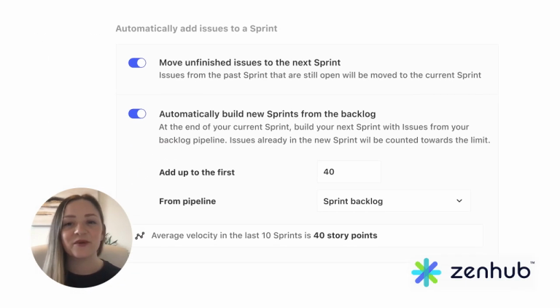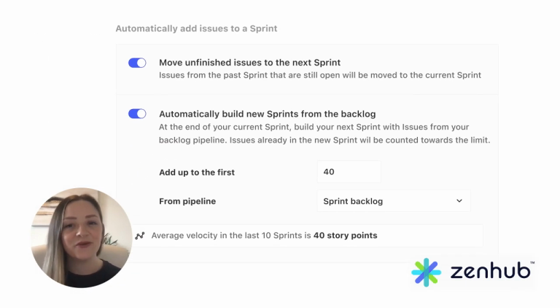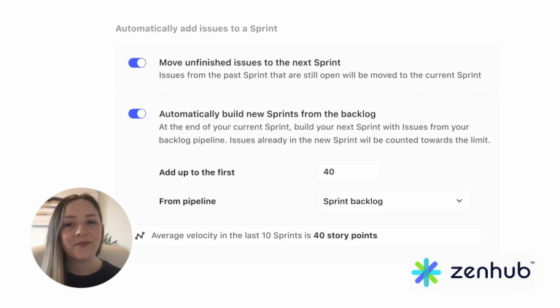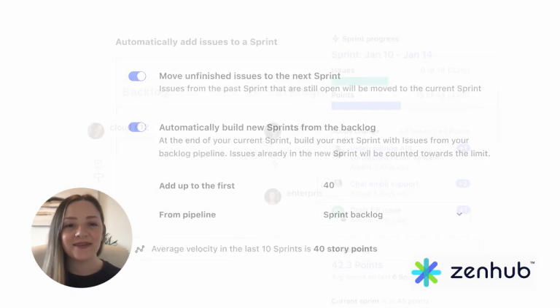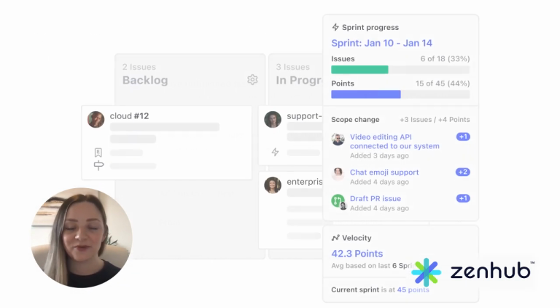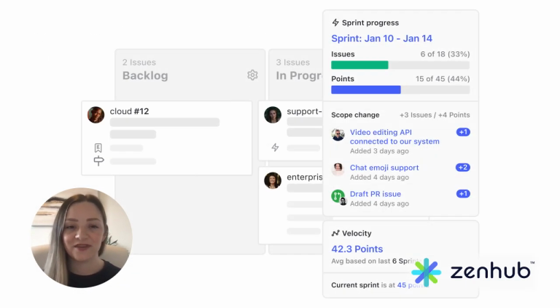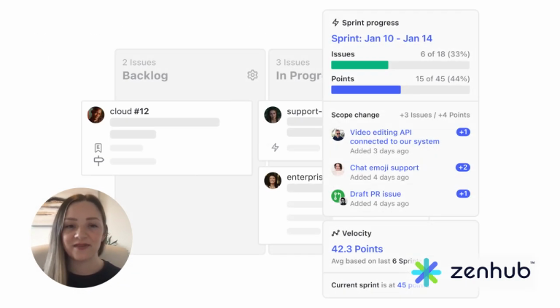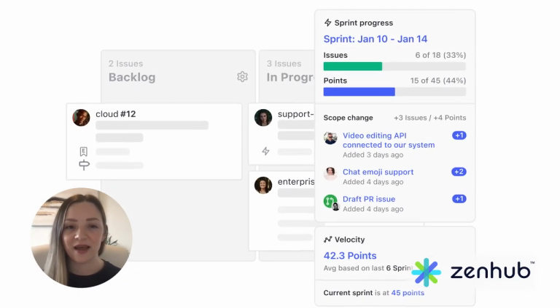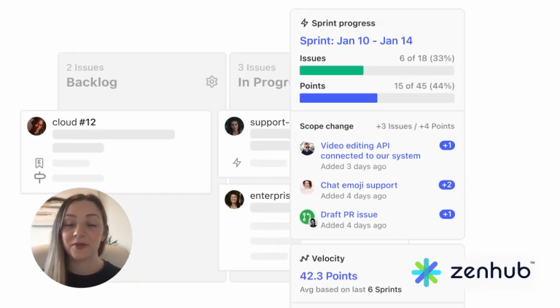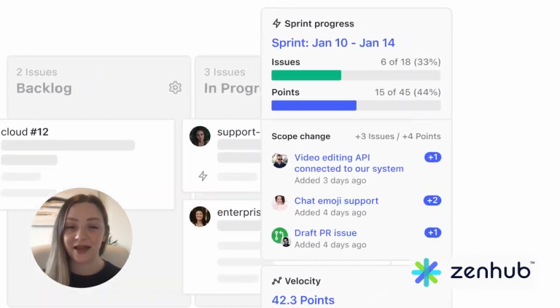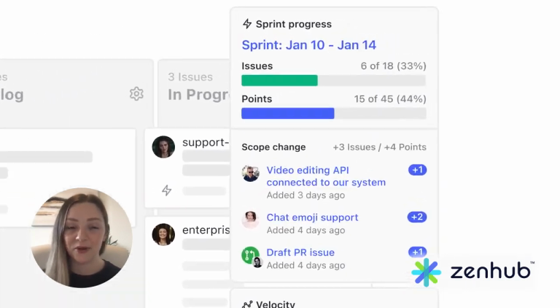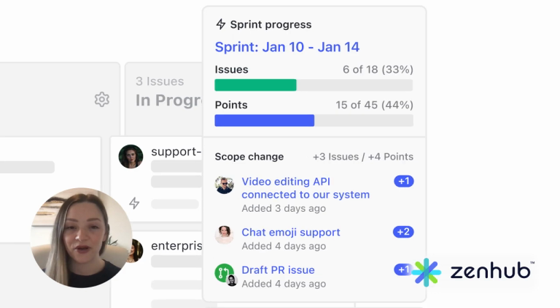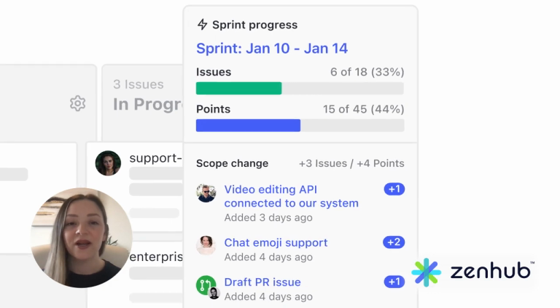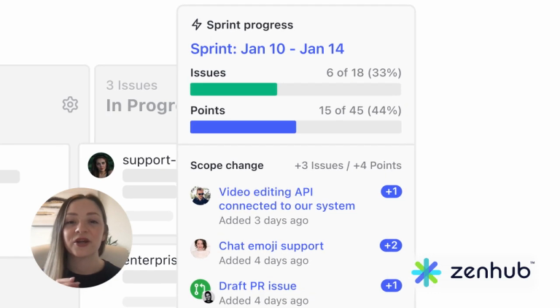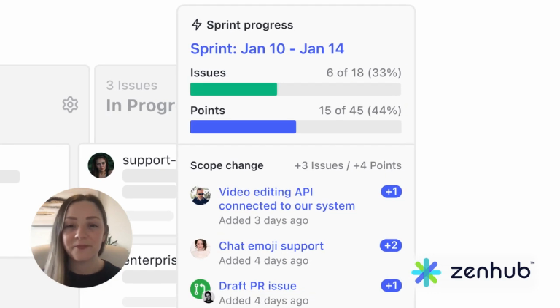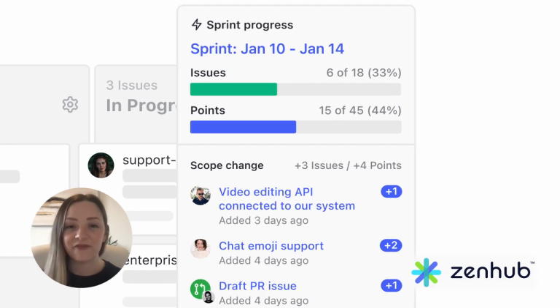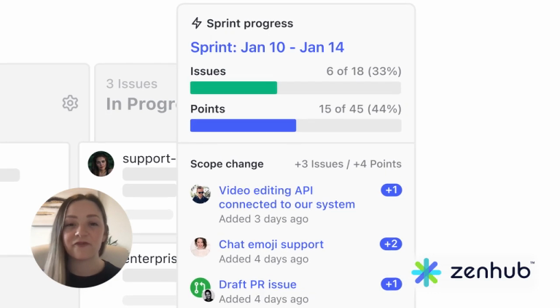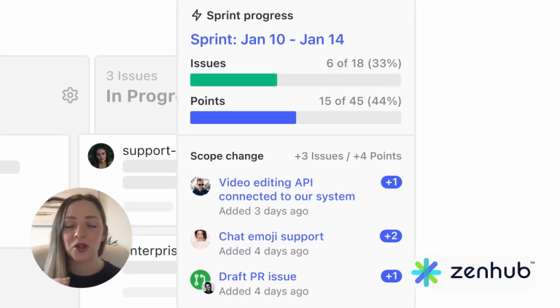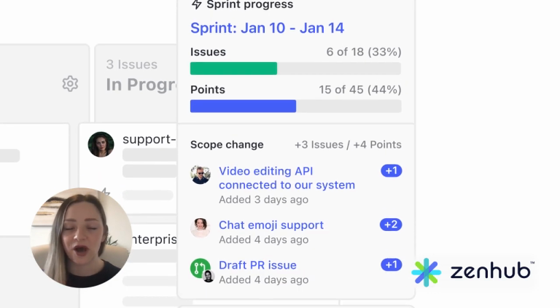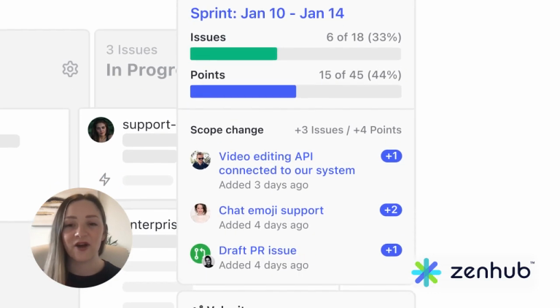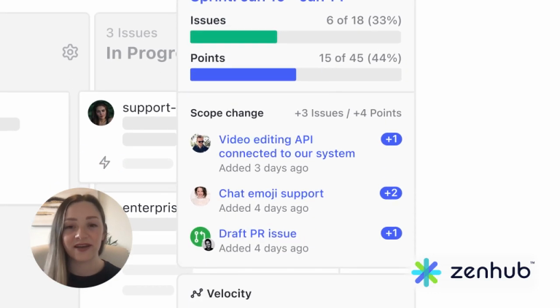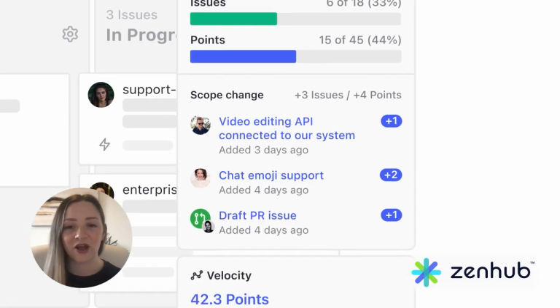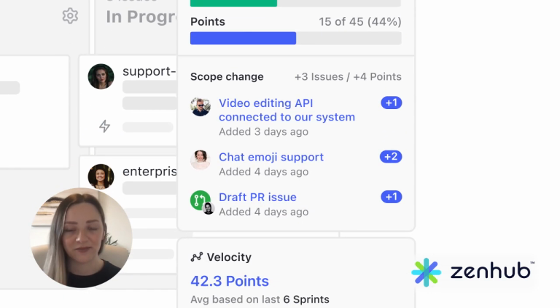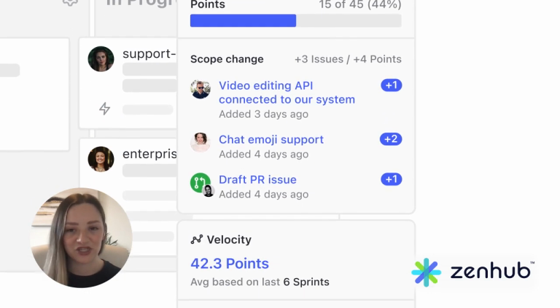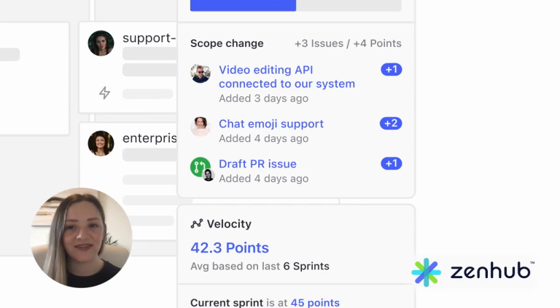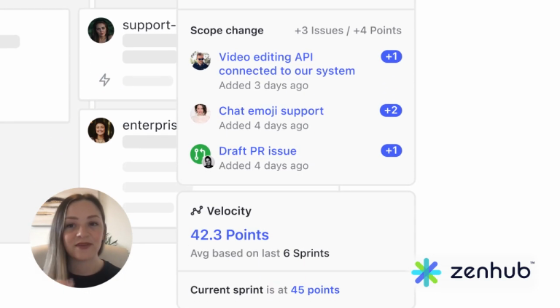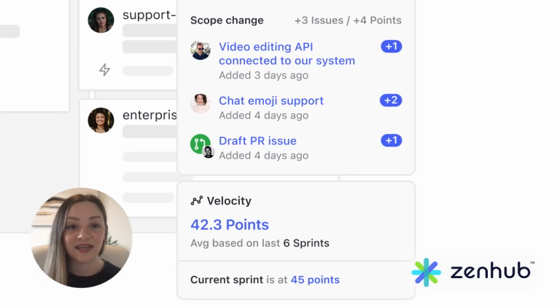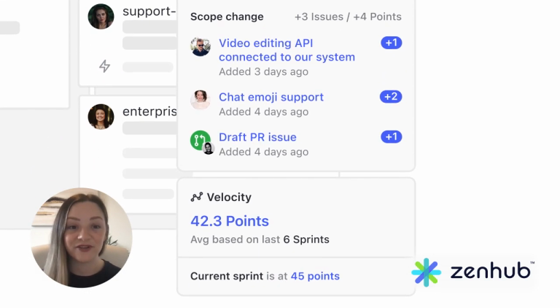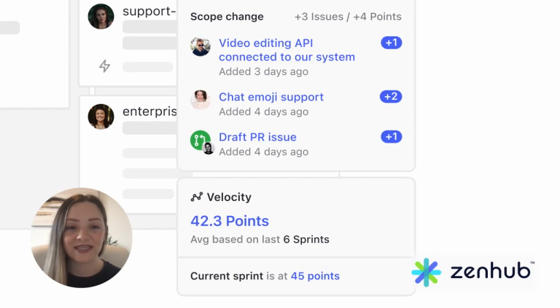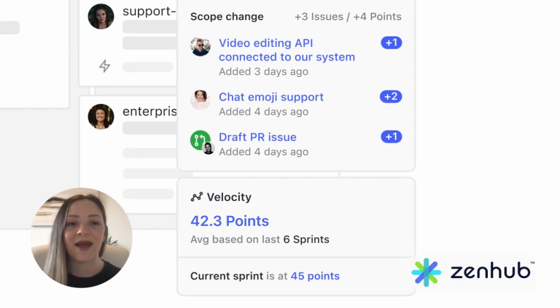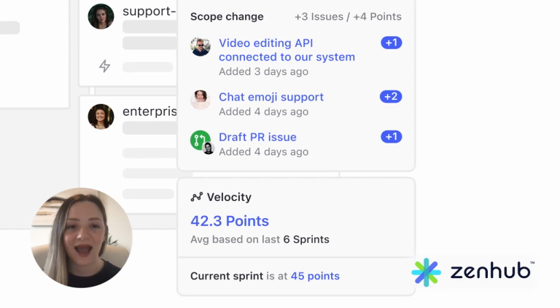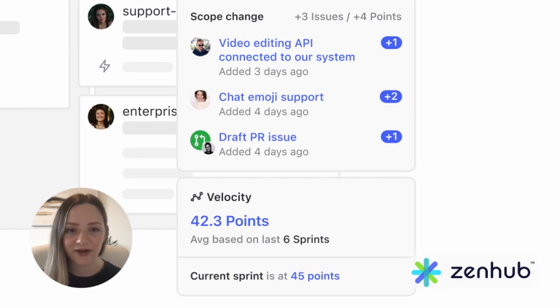So when you combine sprints with Zenhub's planning poker, you're going to benefit from a lot of hard-hitting automation that will save your team hours.